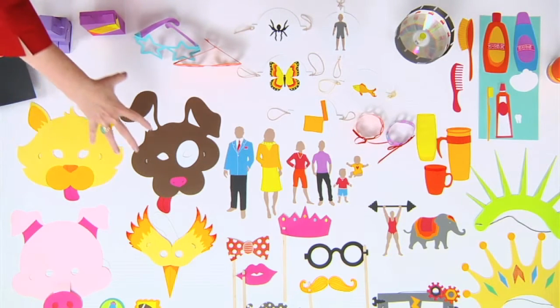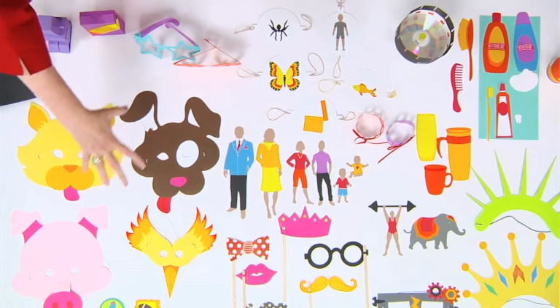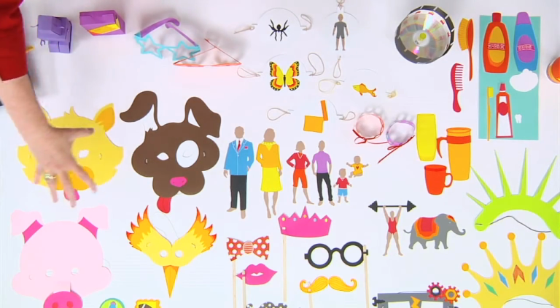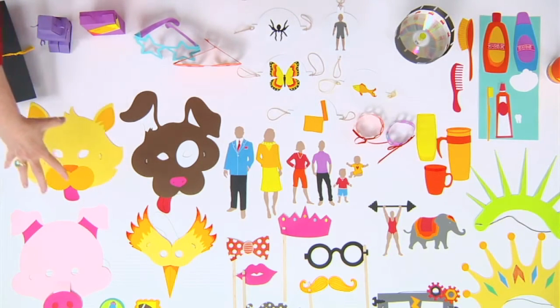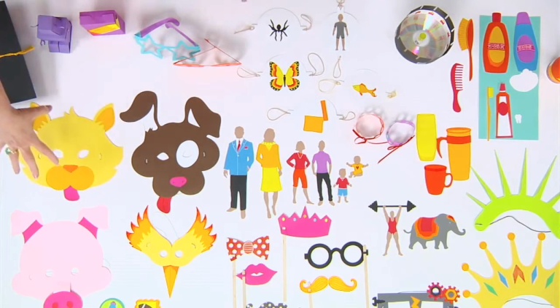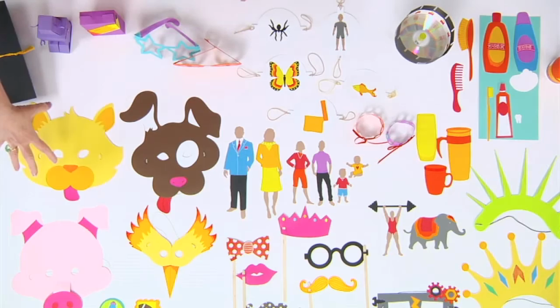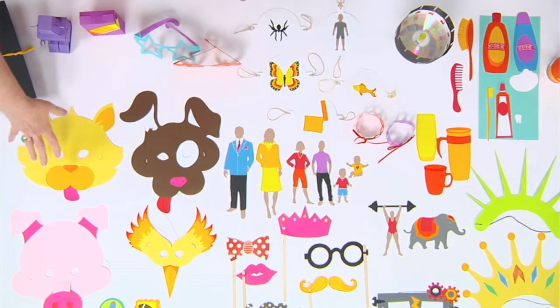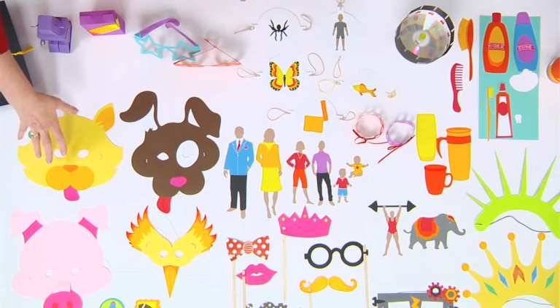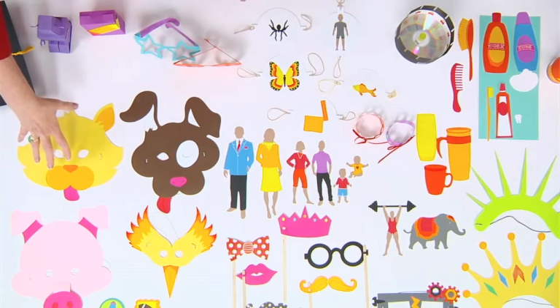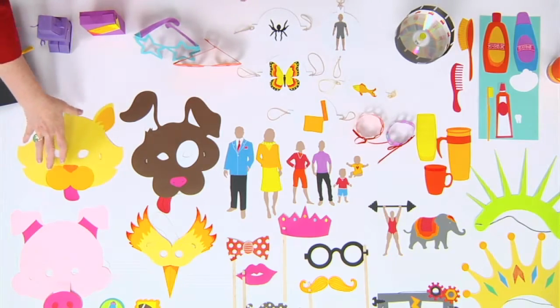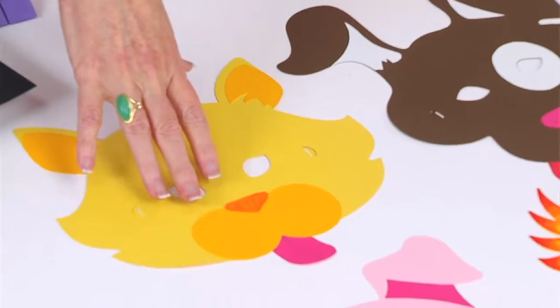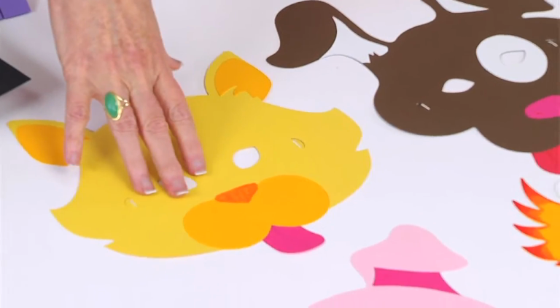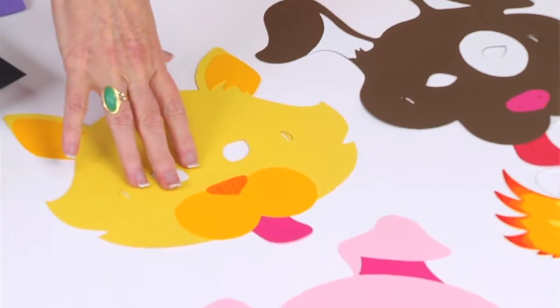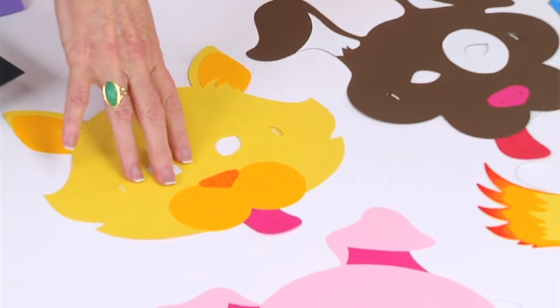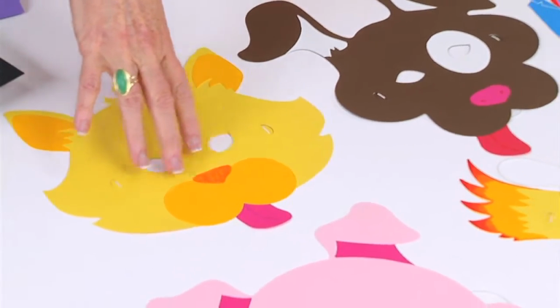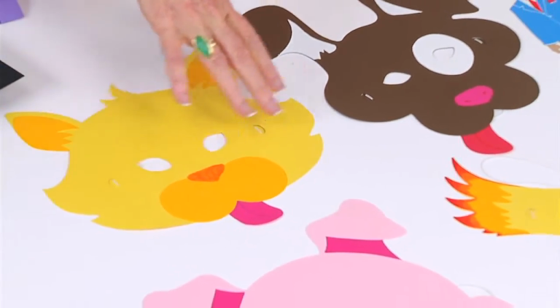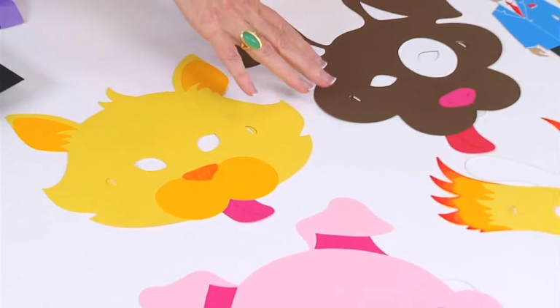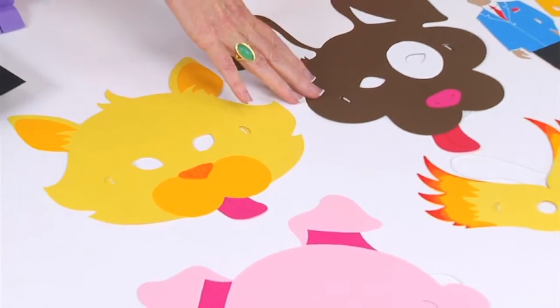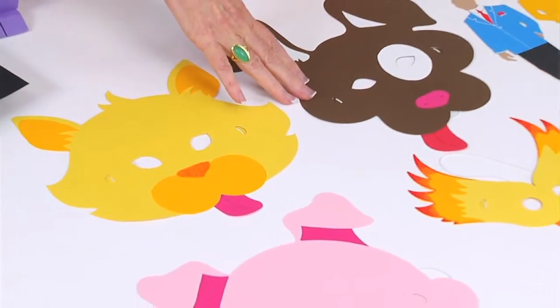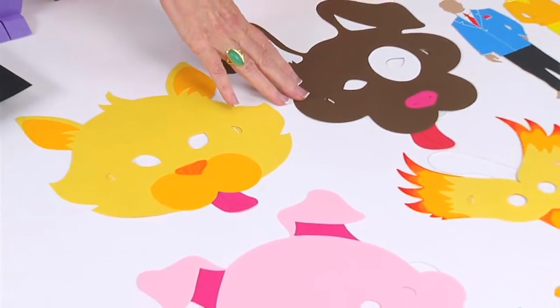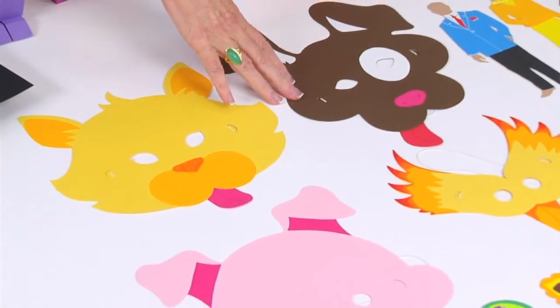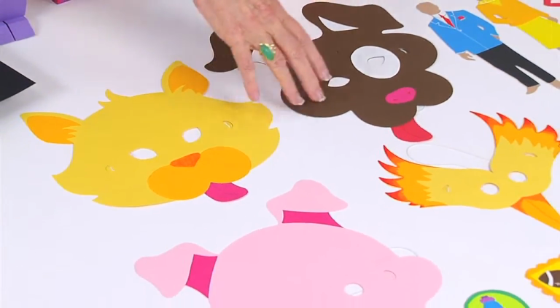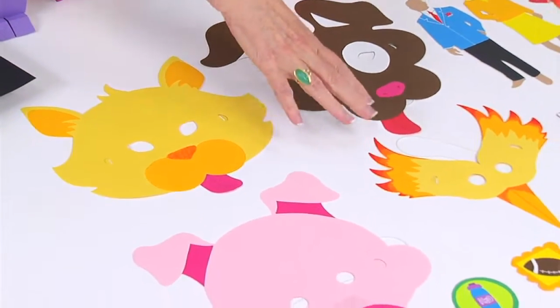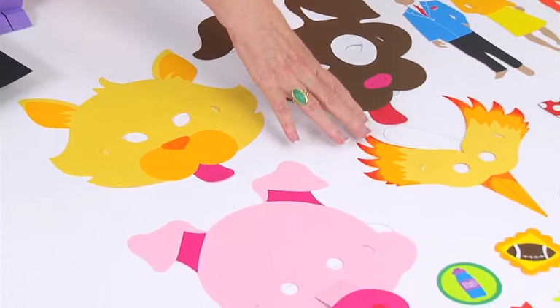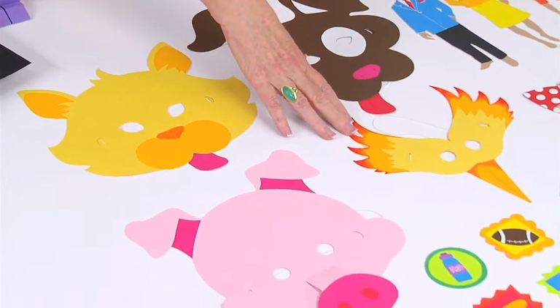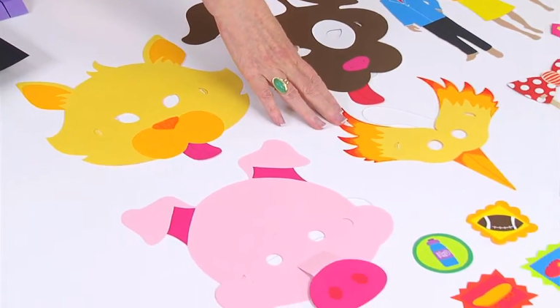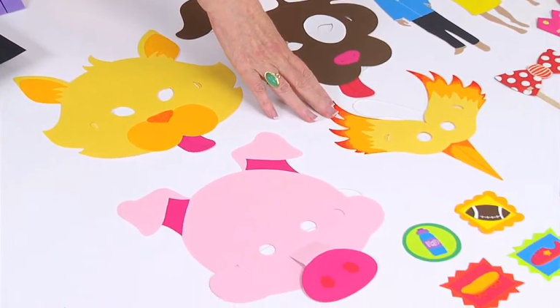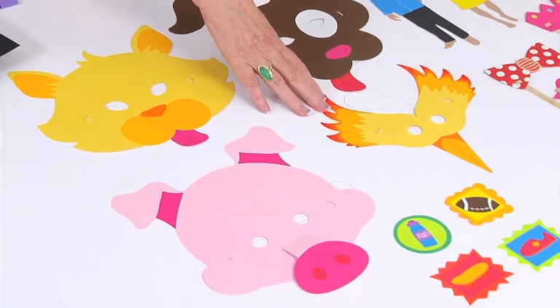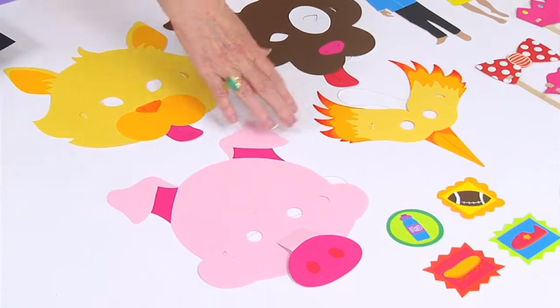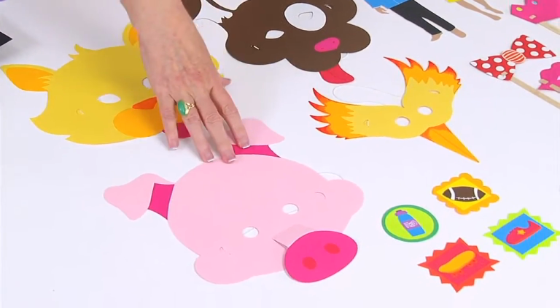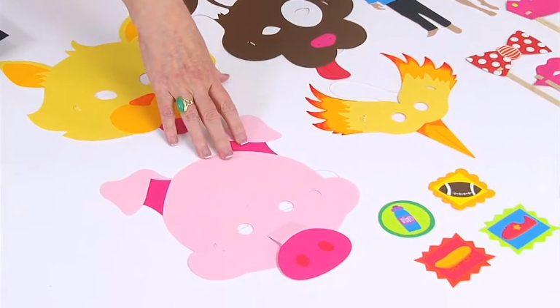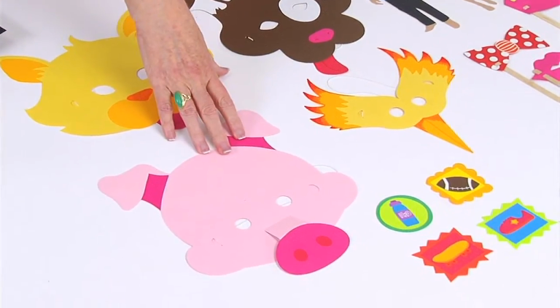There is also a series of four masks, including a cat, a dog, a bird, and a pig.